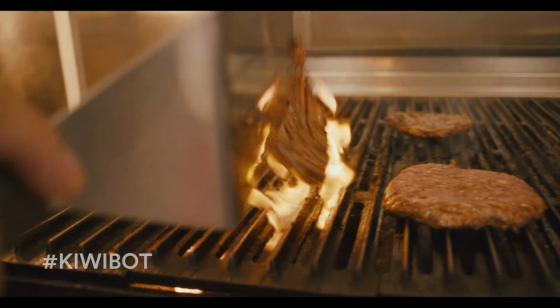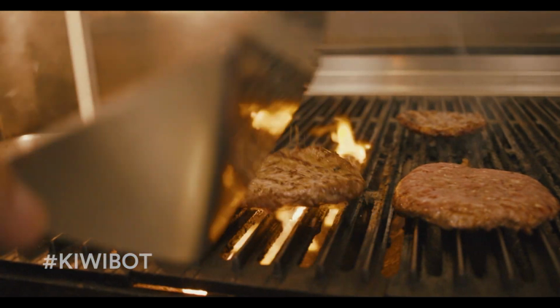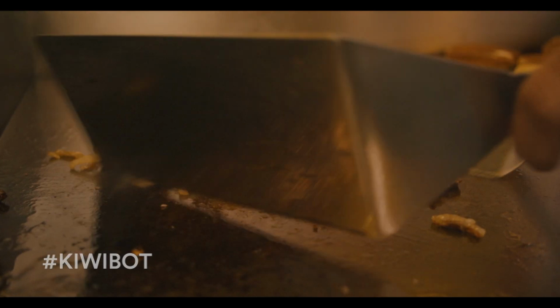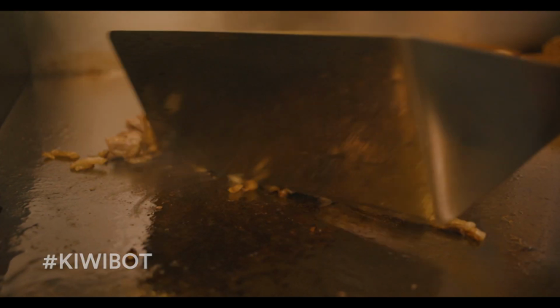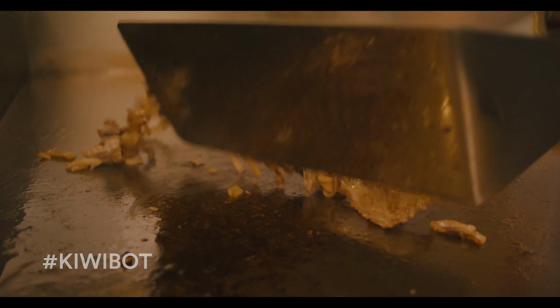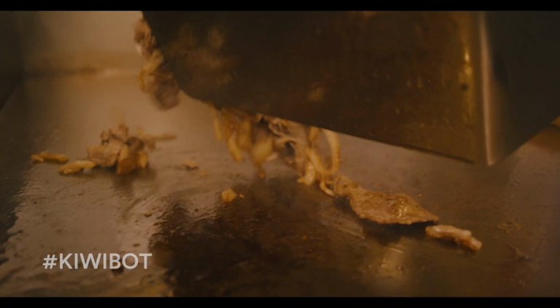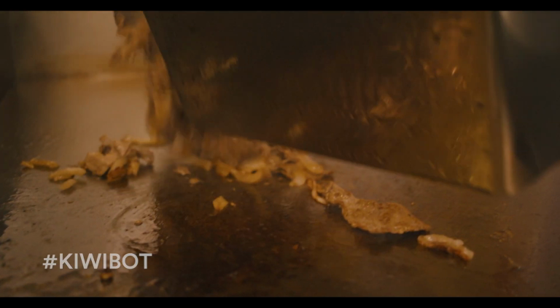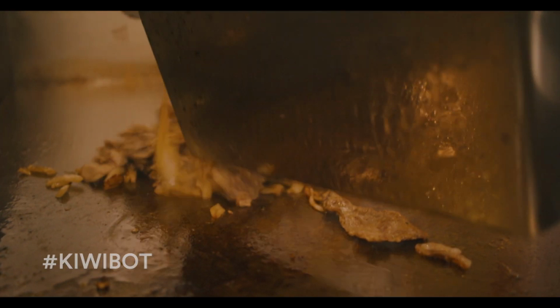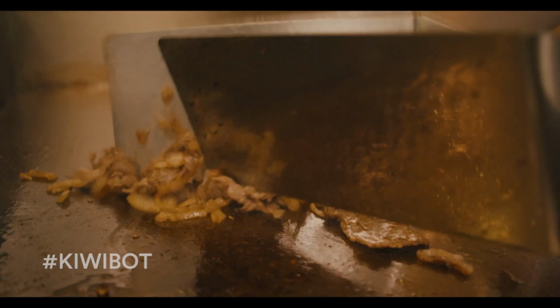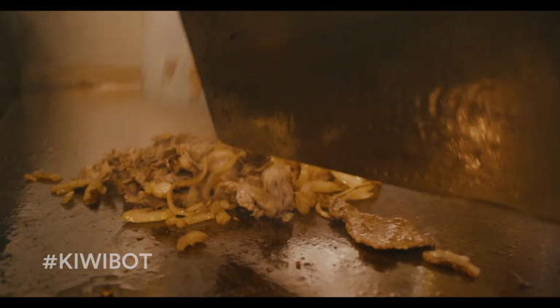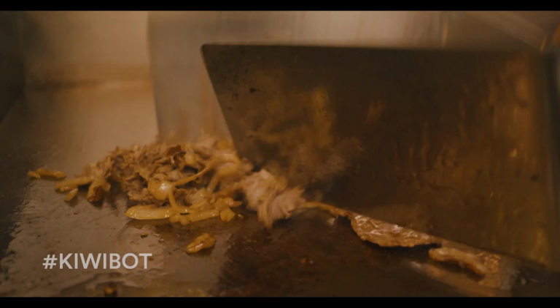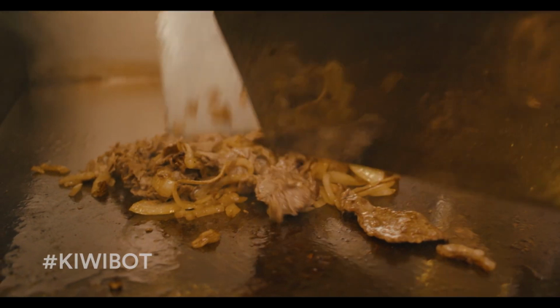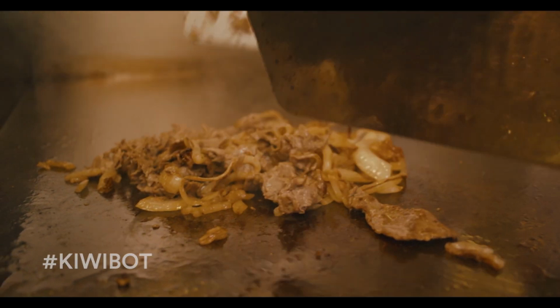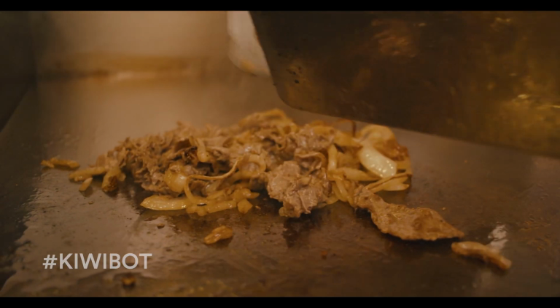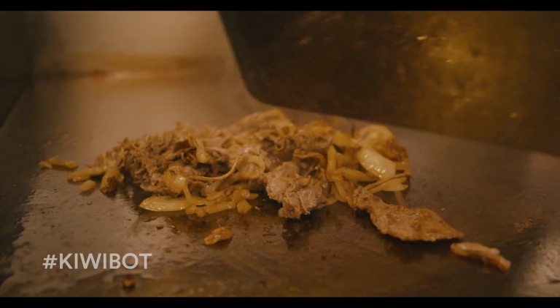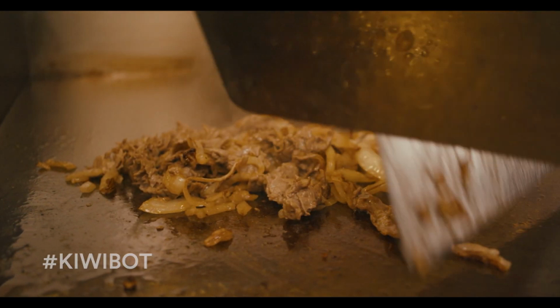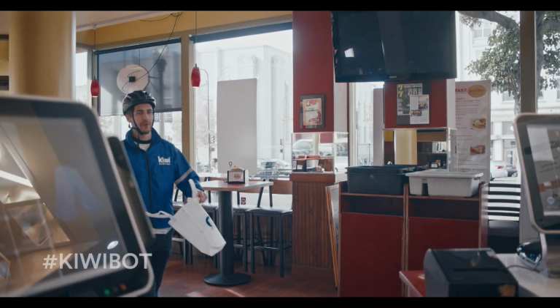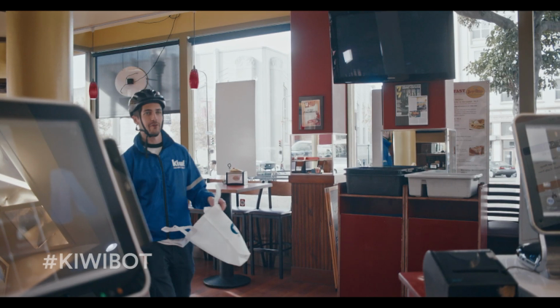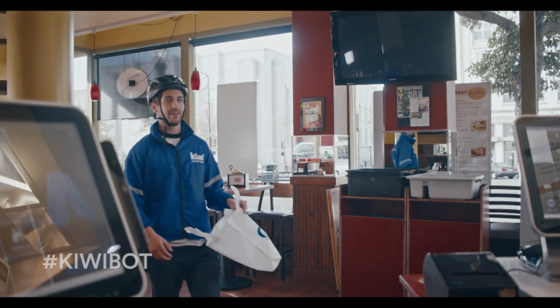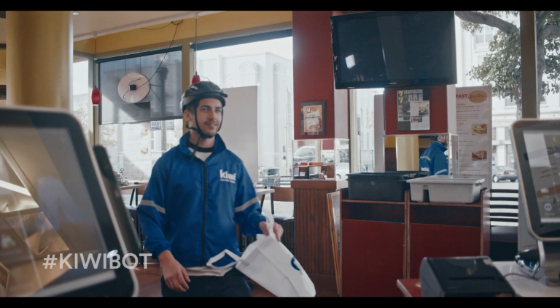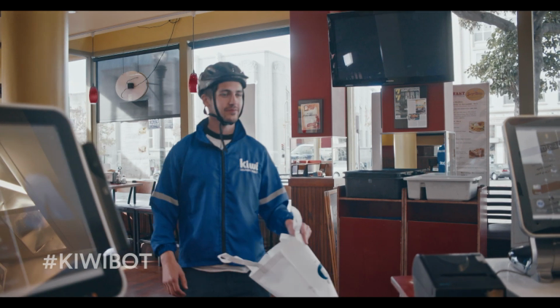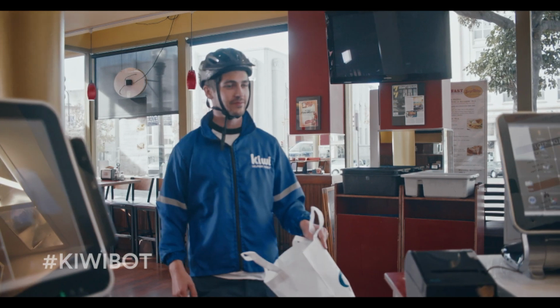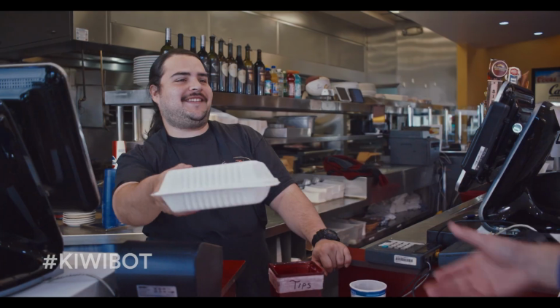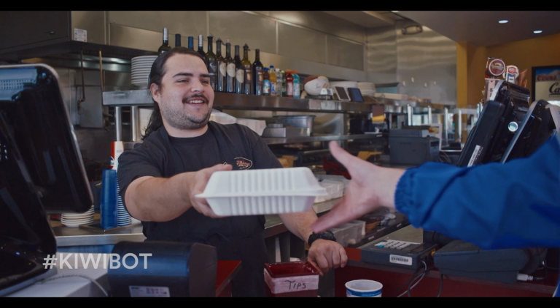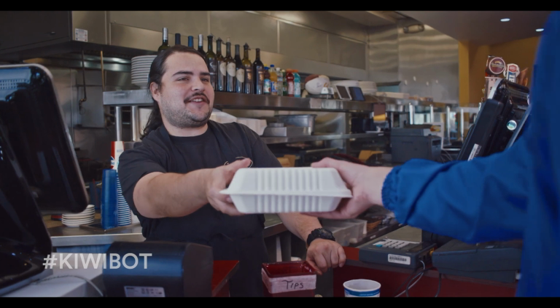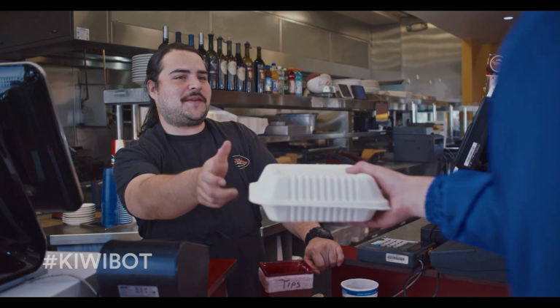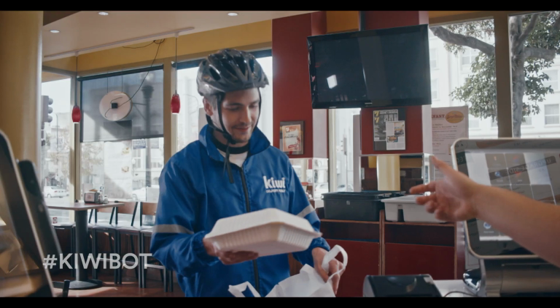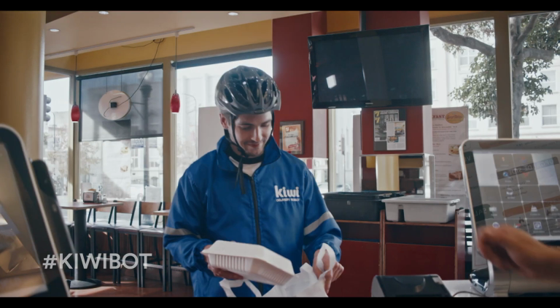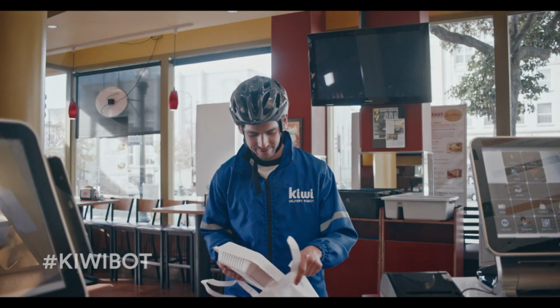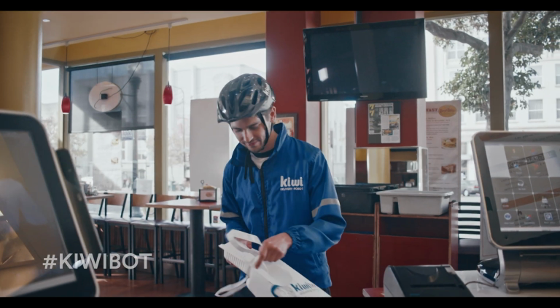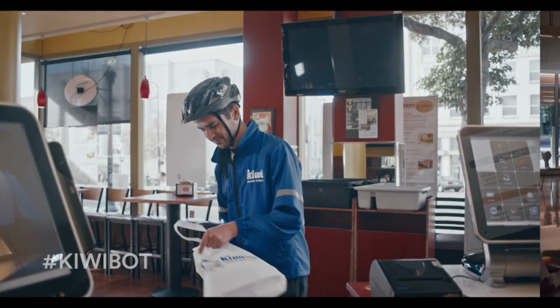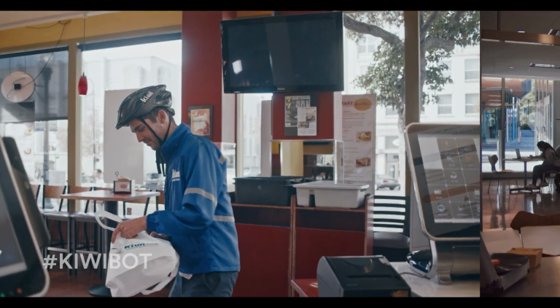Immediately, your order is sent to the cooks. As soon as your food is ready, a member of our staff is dispatched to the restaurant.